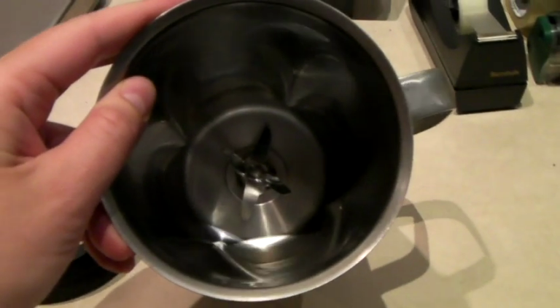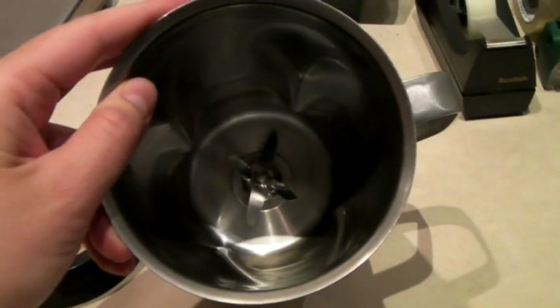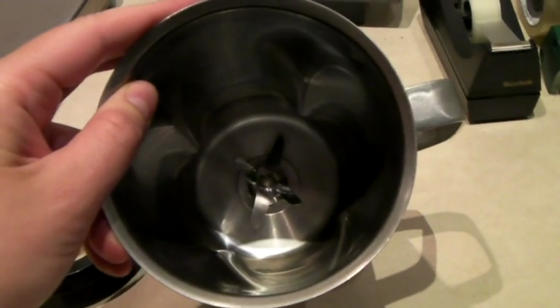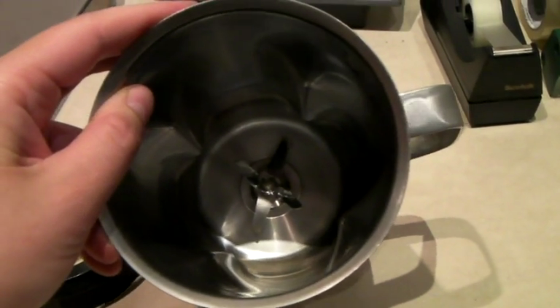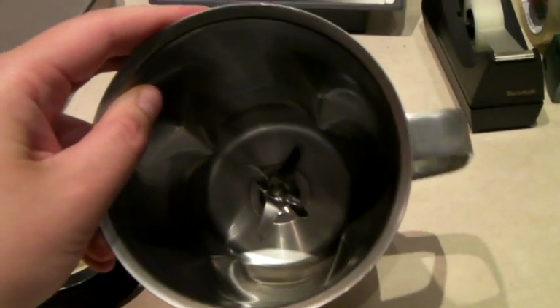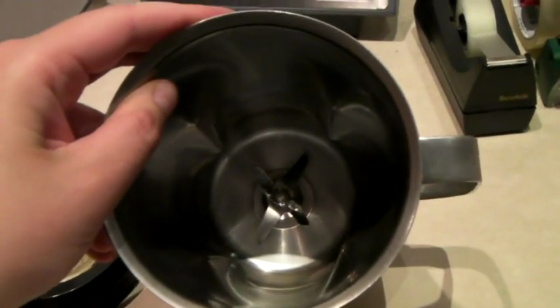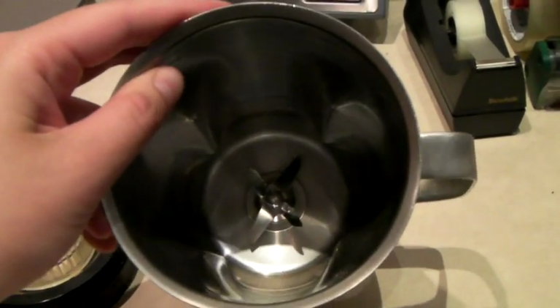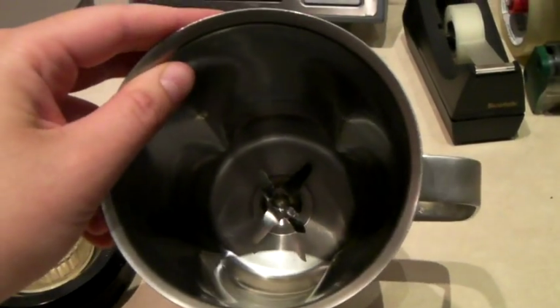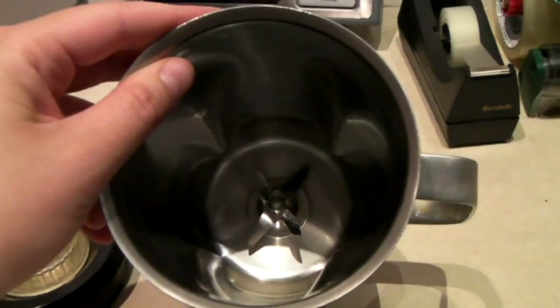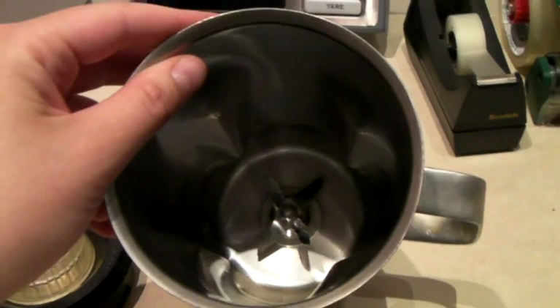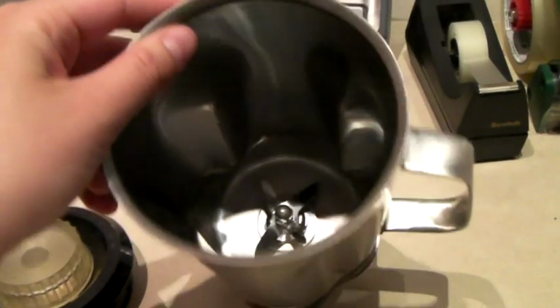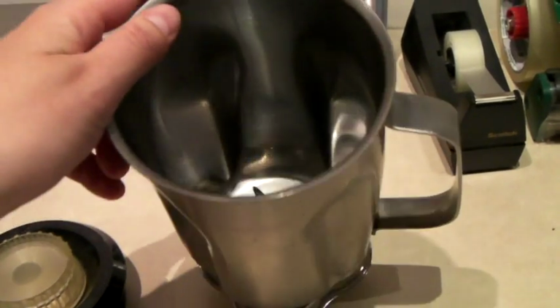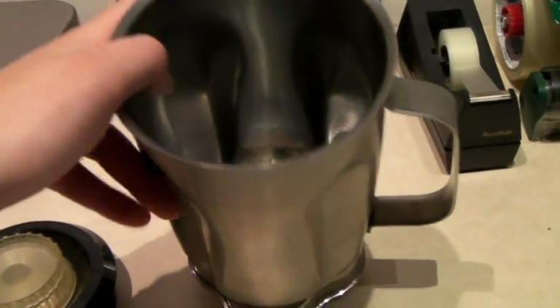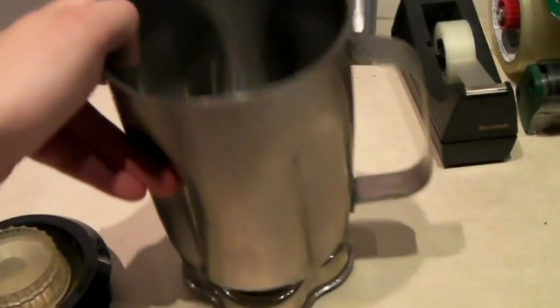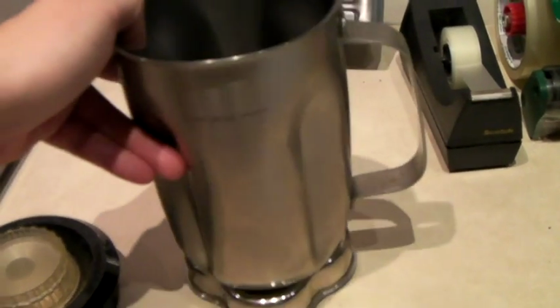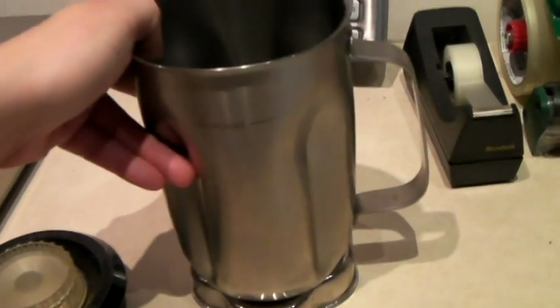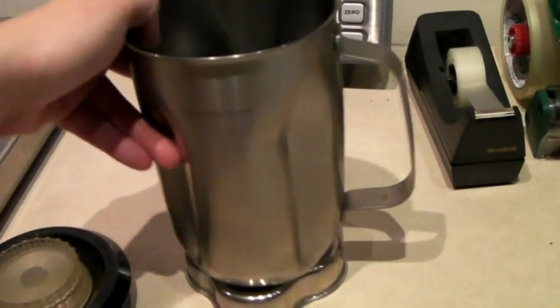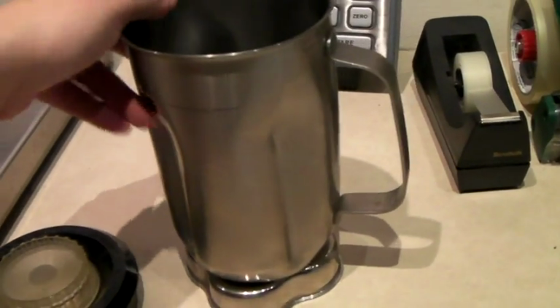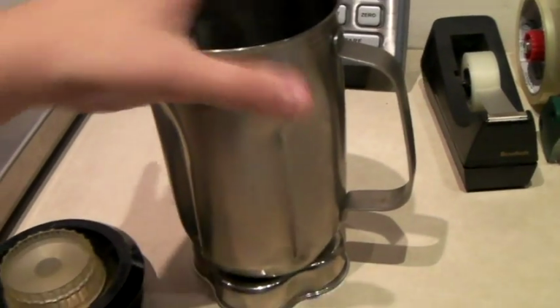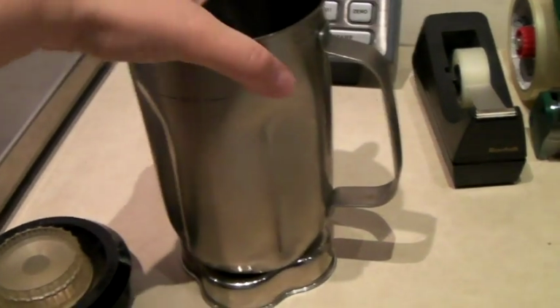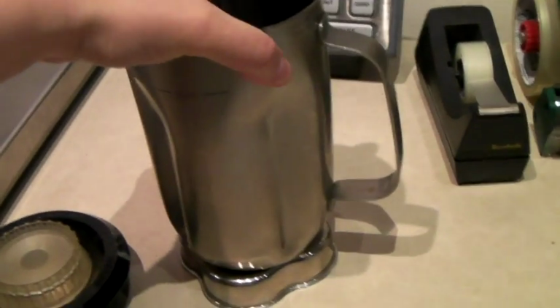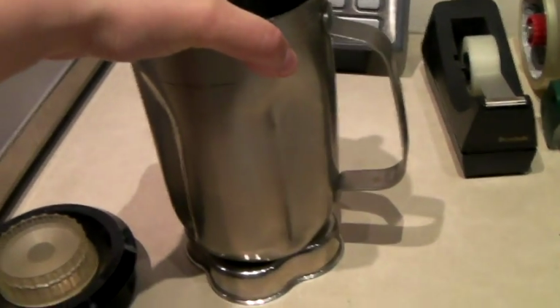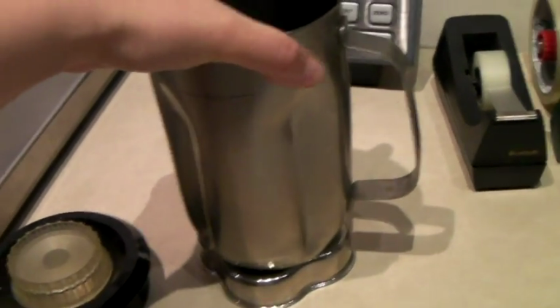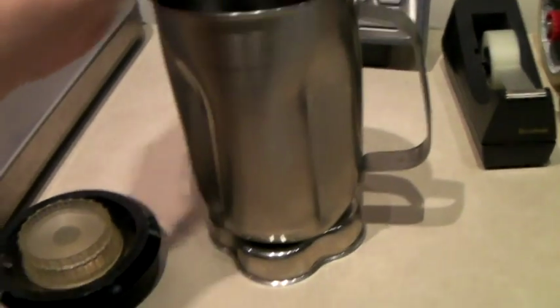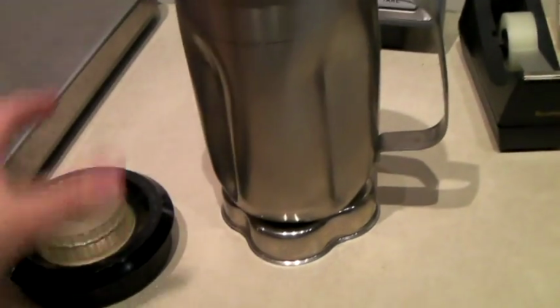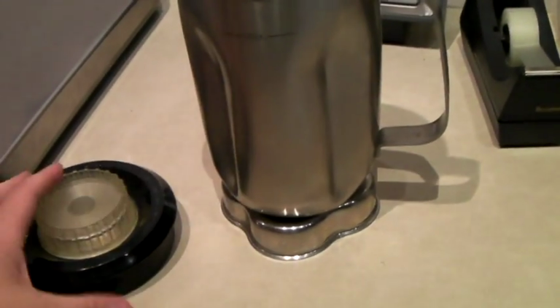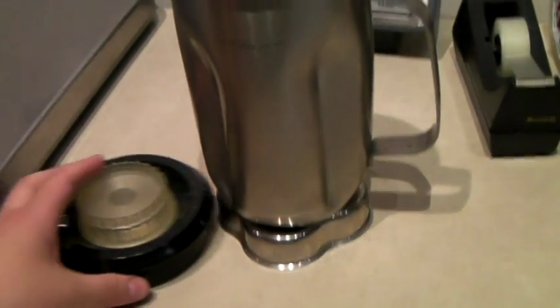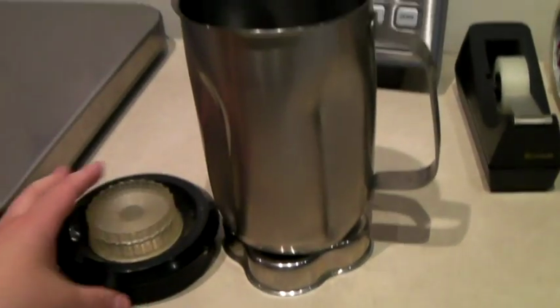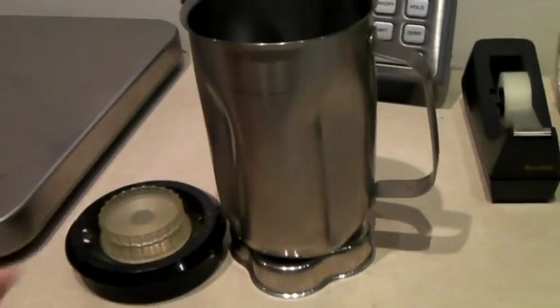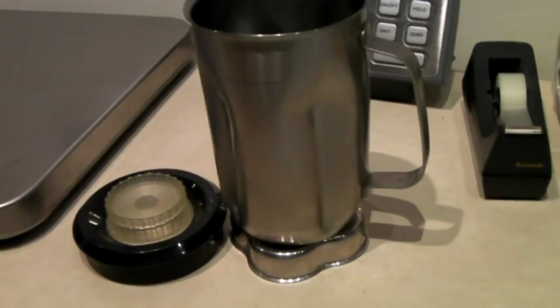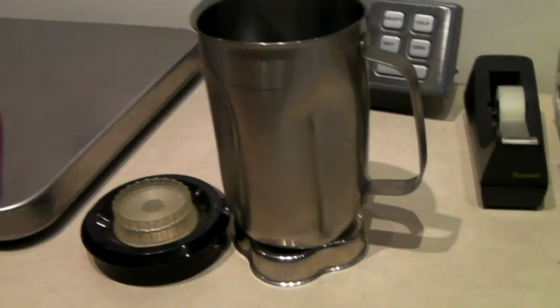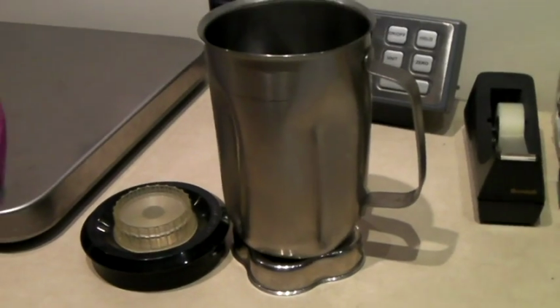This is a beautiful vintage Waring cloverleaf-shape blender top with the blades inside. Looks like it's never been used — totally gorgeous, sturdy, will last forever. $50.